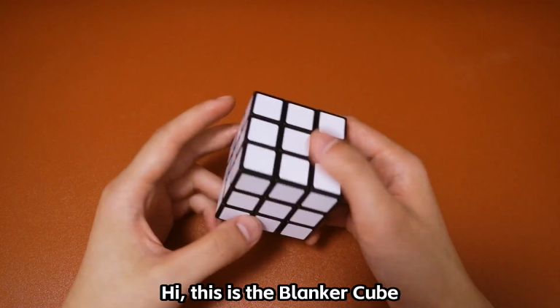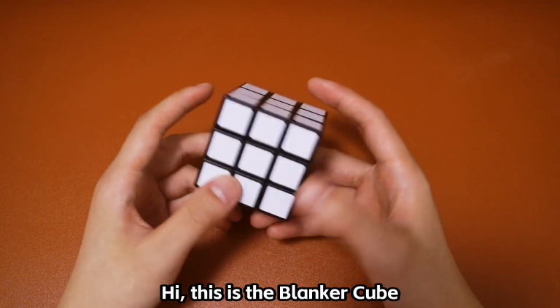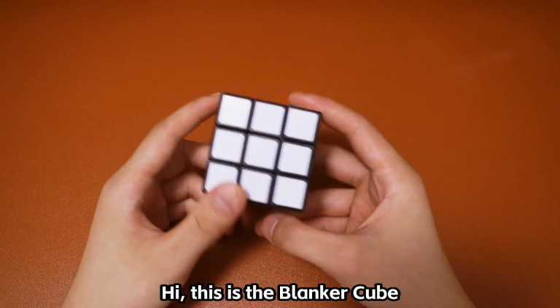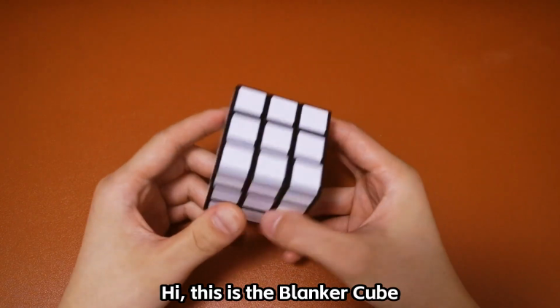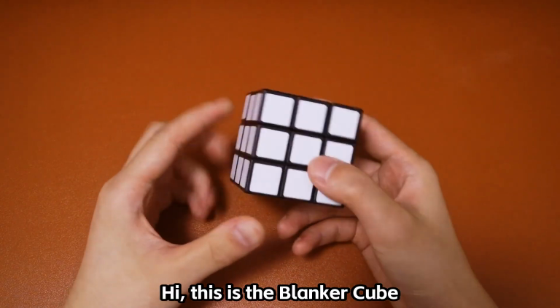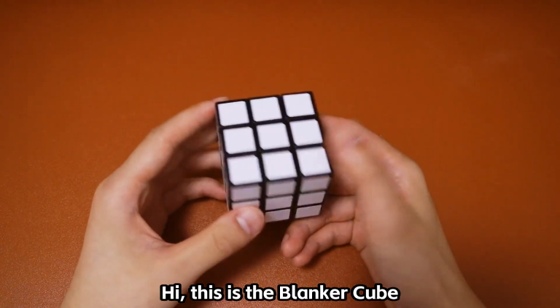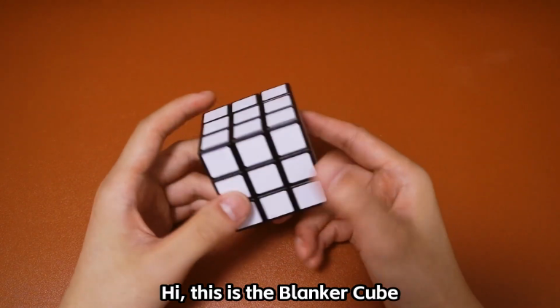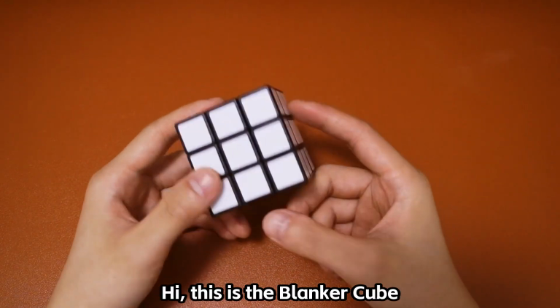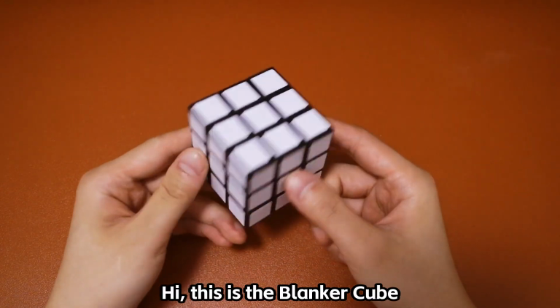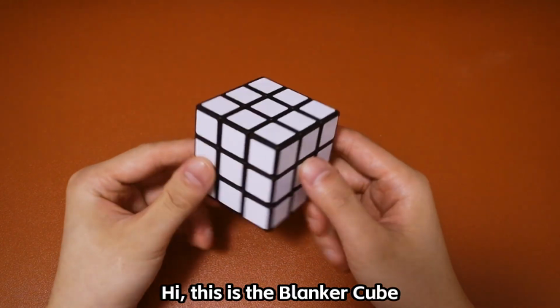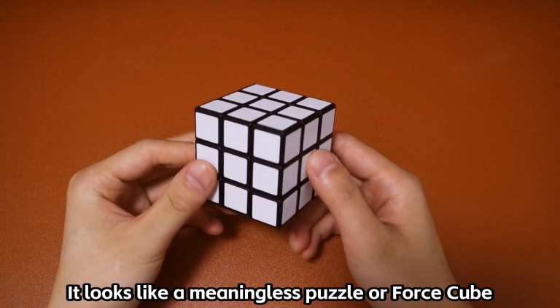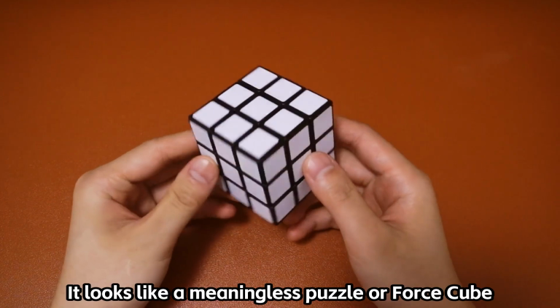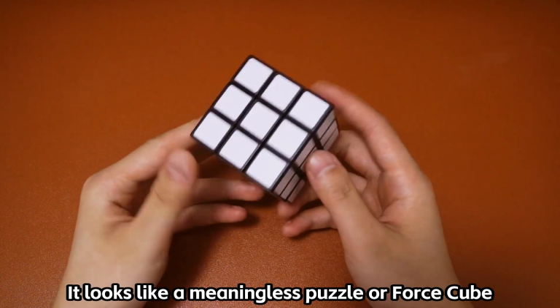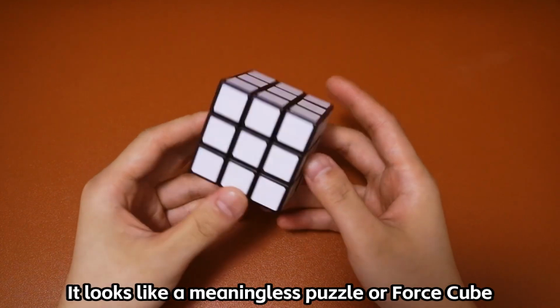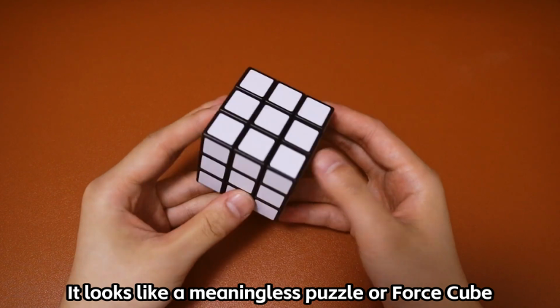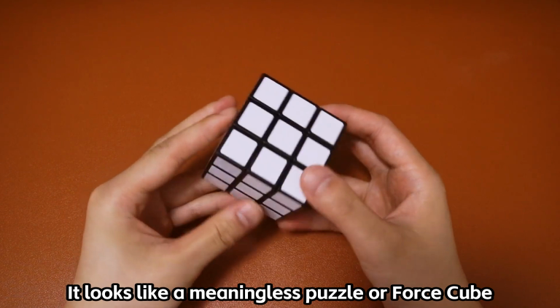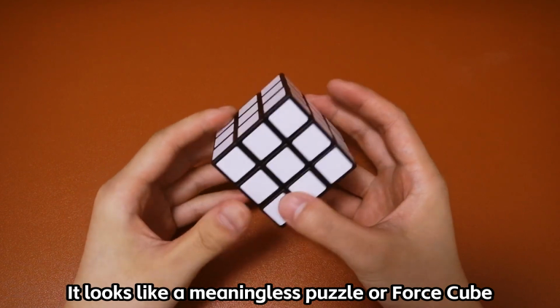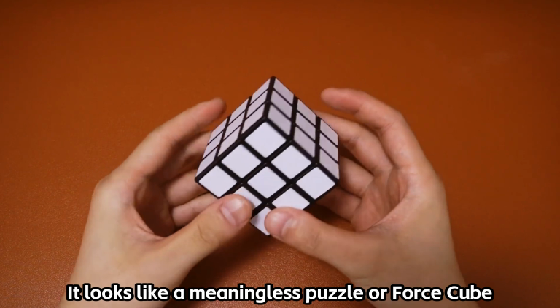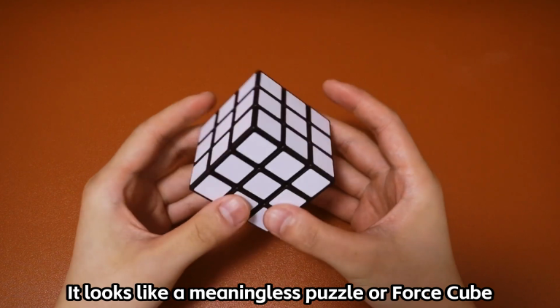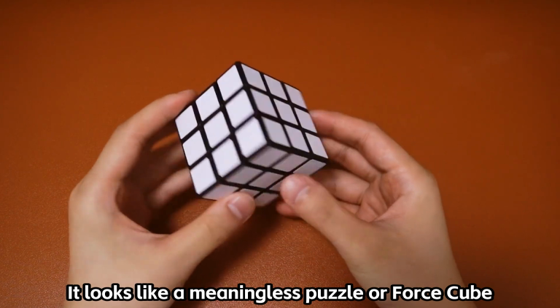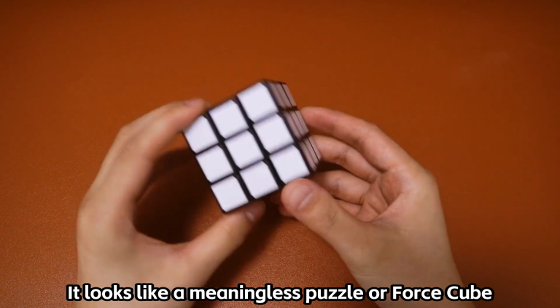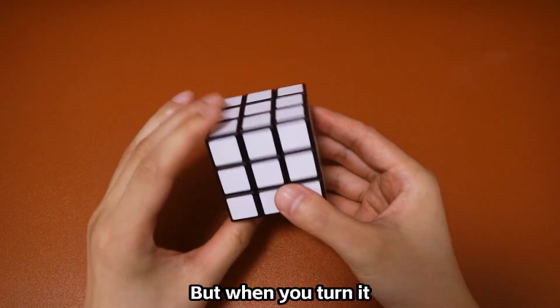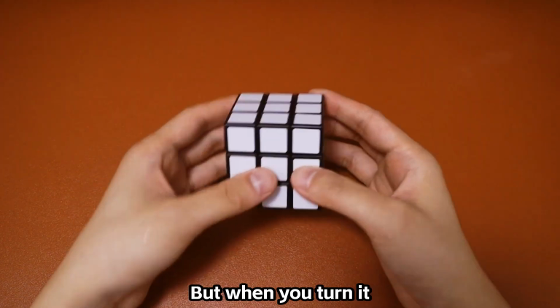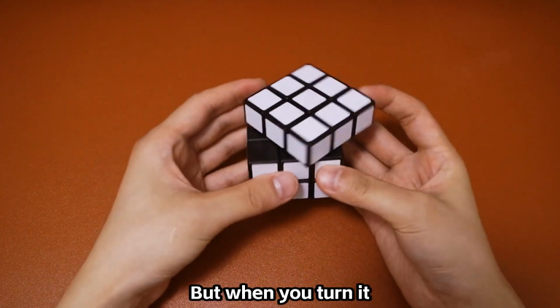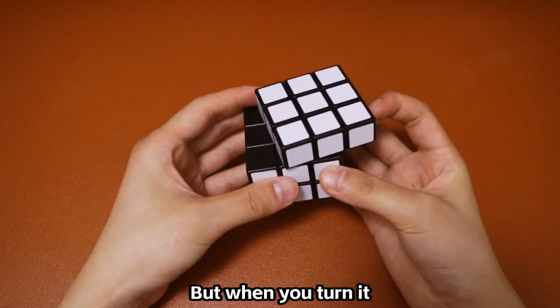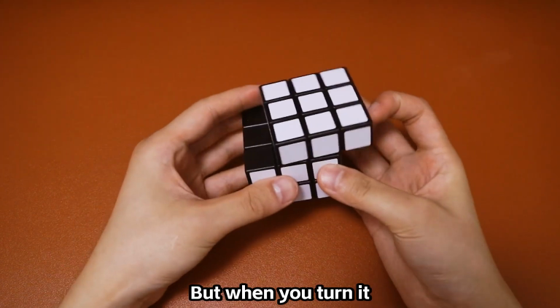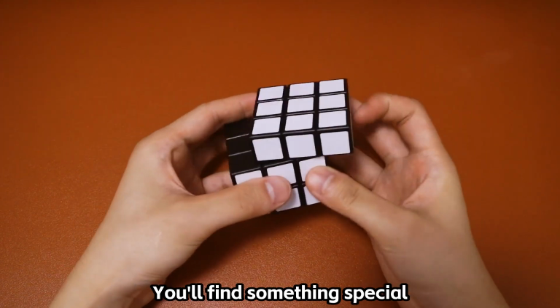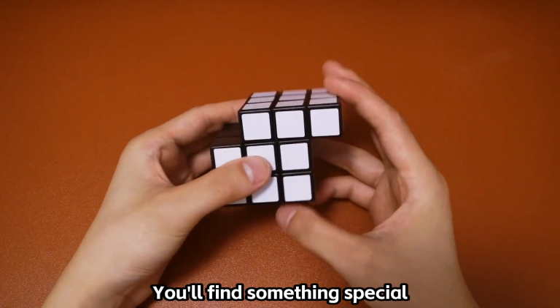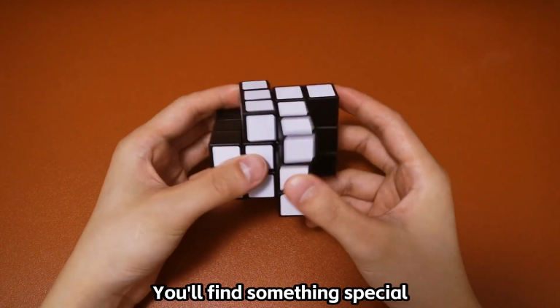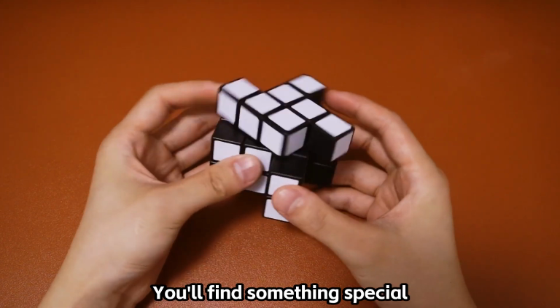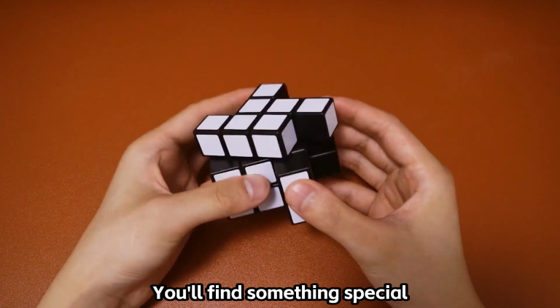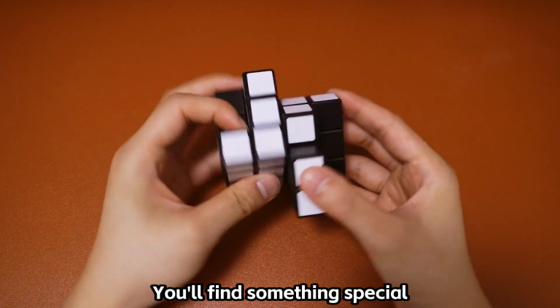Hi, this is the Blanker Cube. It looks like a meaningless puzzle or false cube, but when you turn it, you'll find something special.